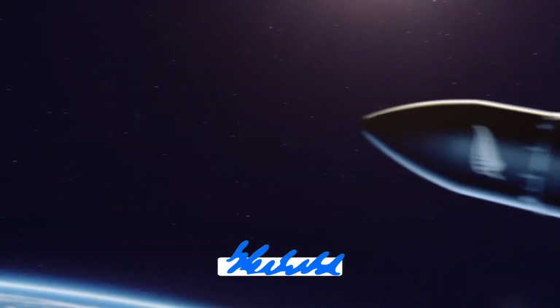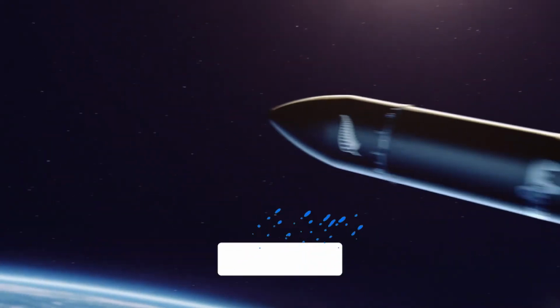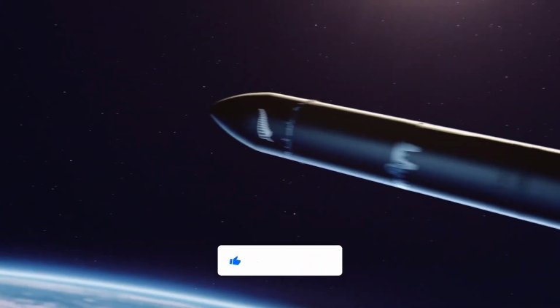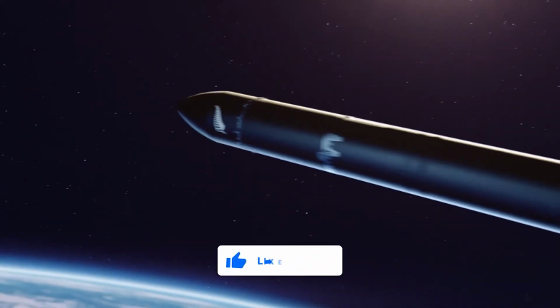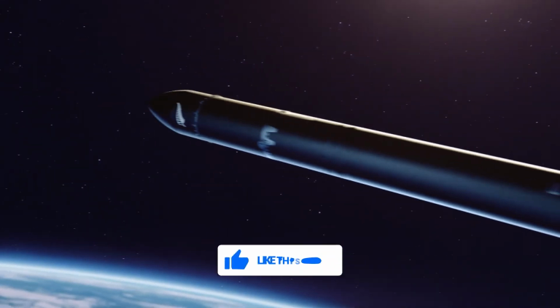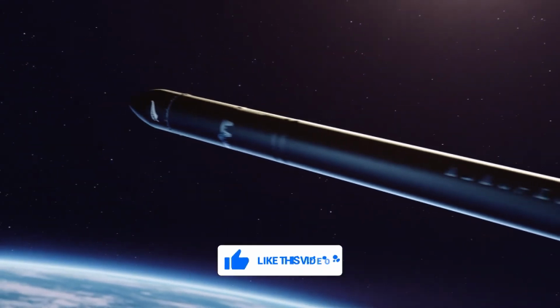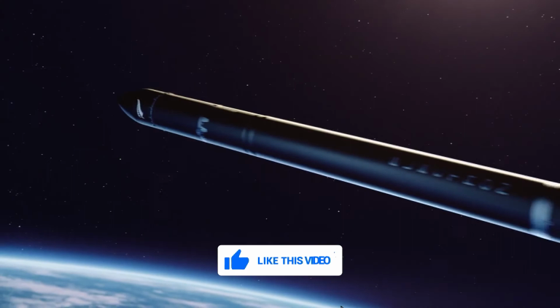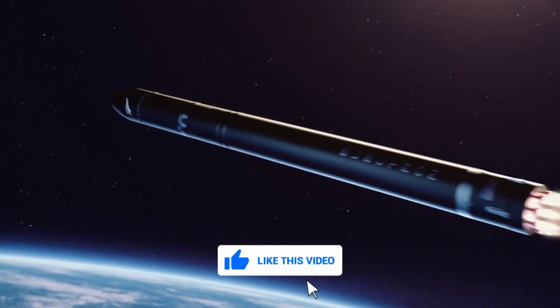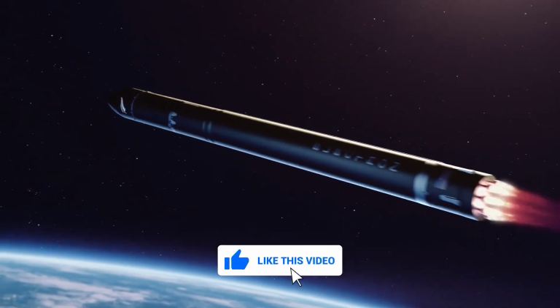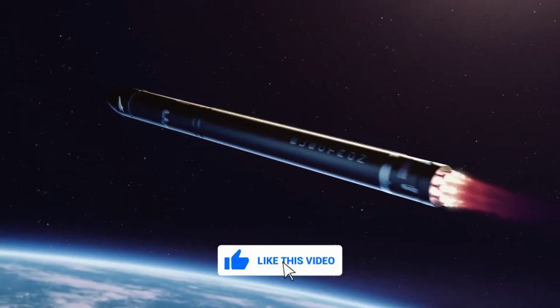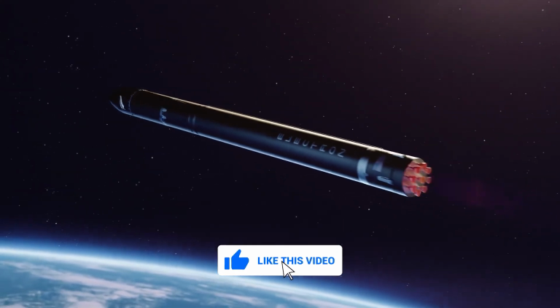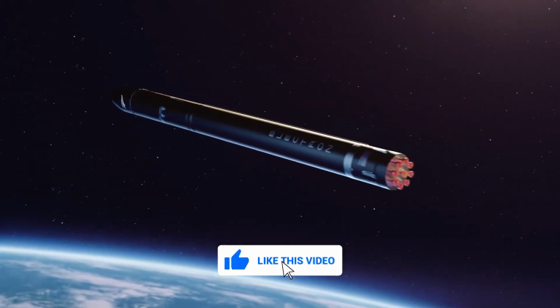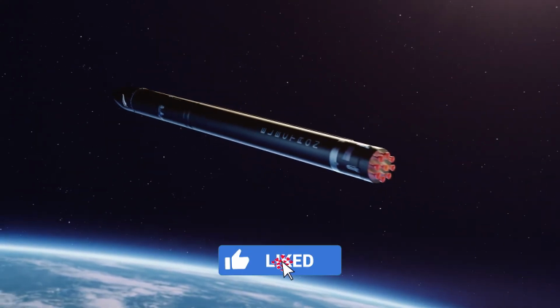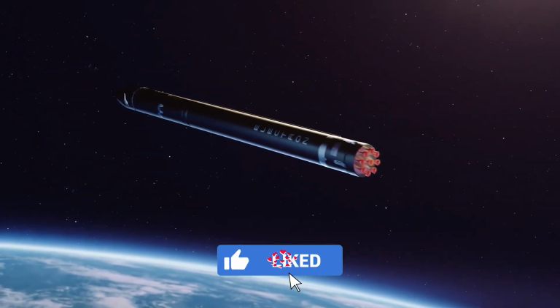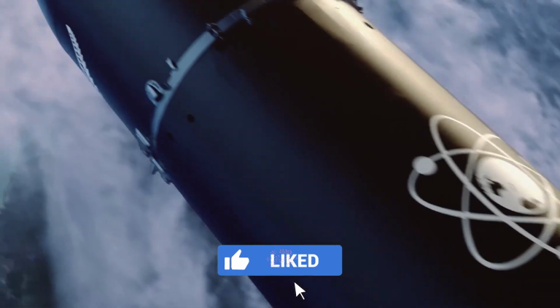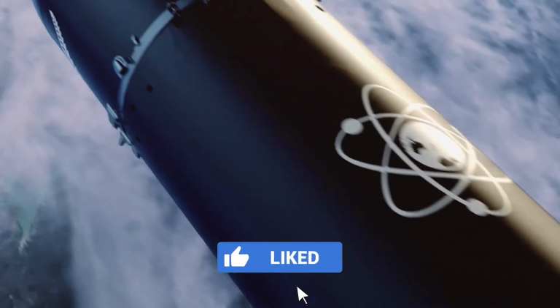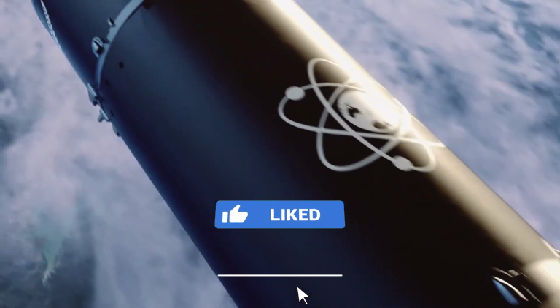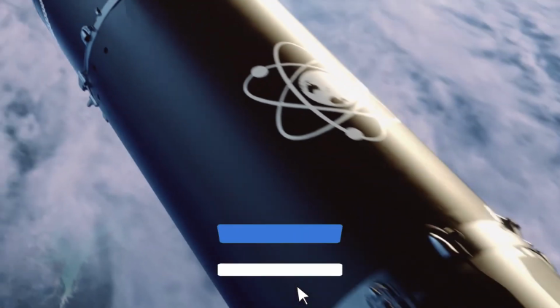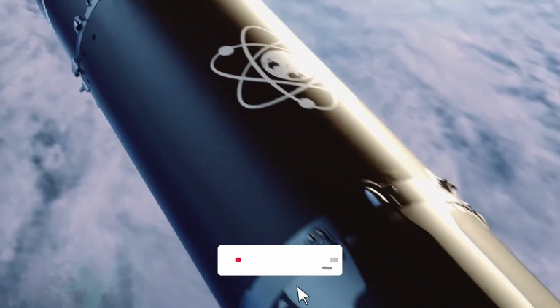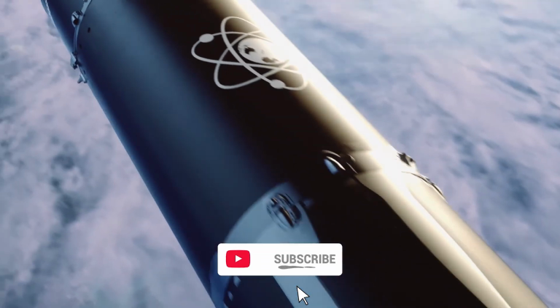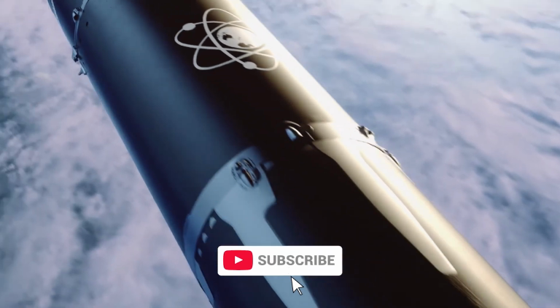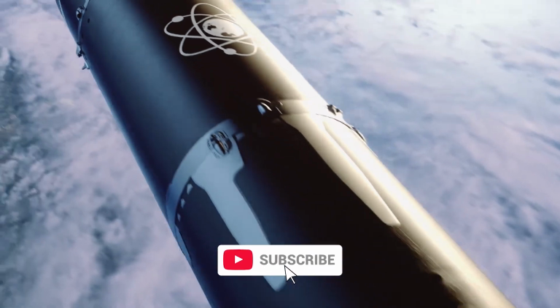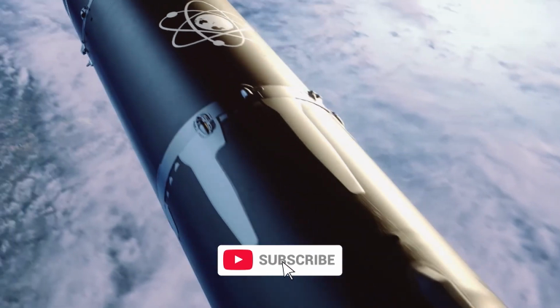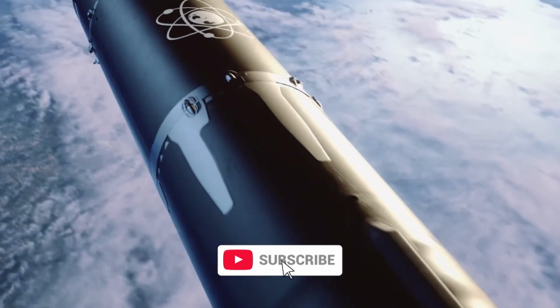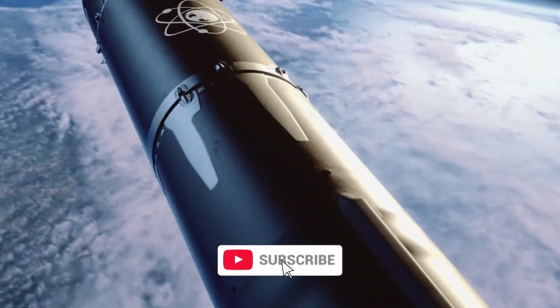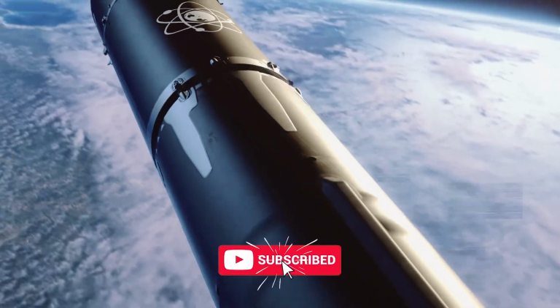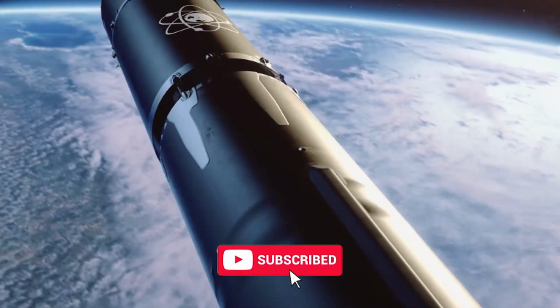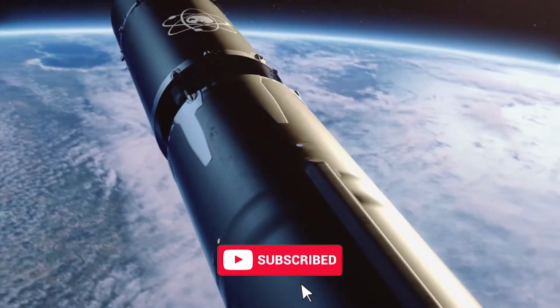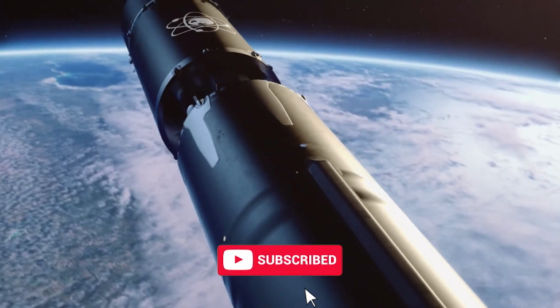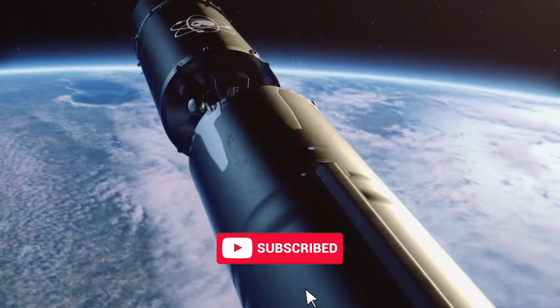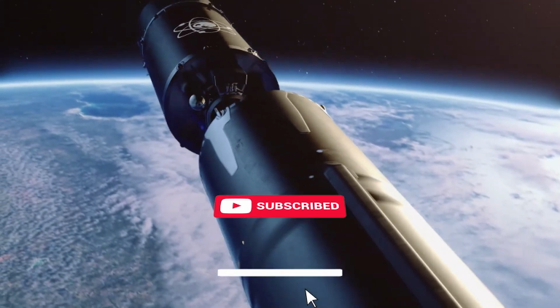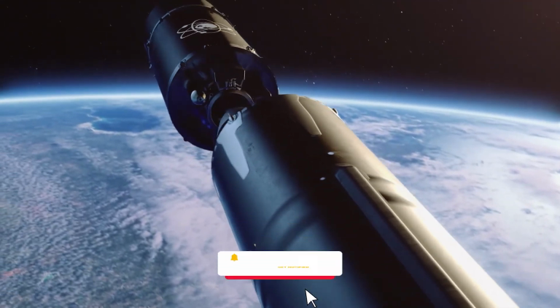We've now come to the end of the video. Let us know your insights and thoughts about the Starlab Space Station. We'll see you in the next video.